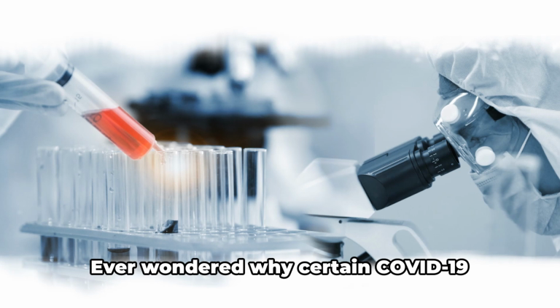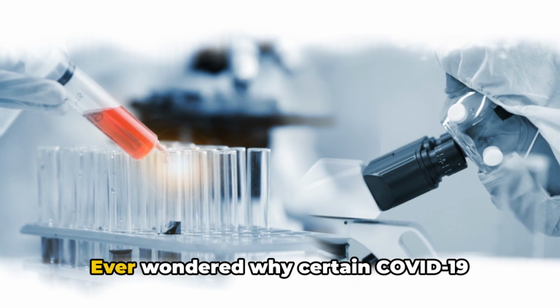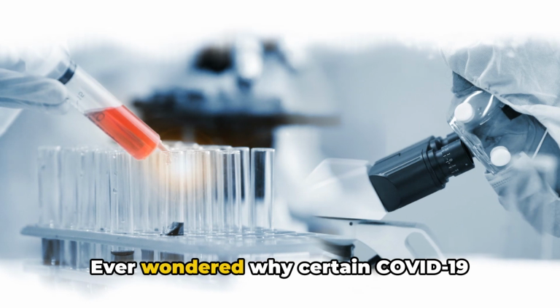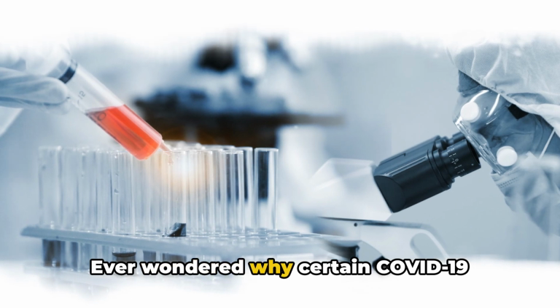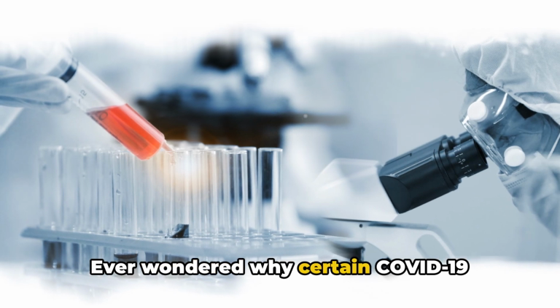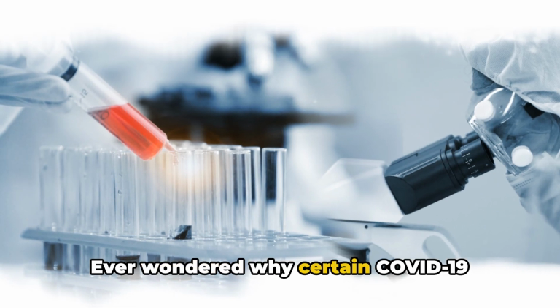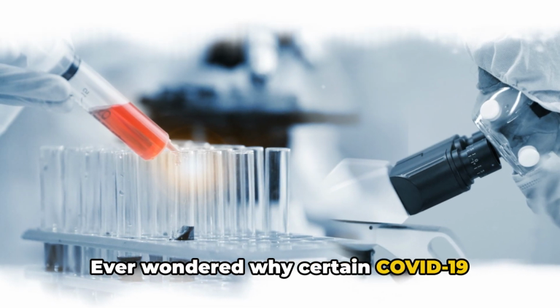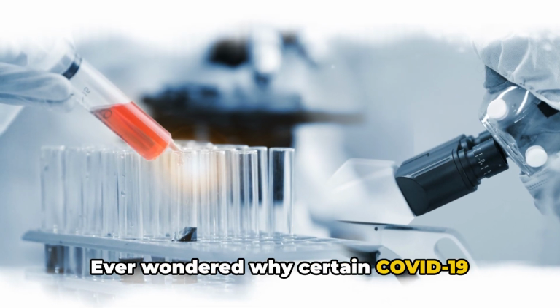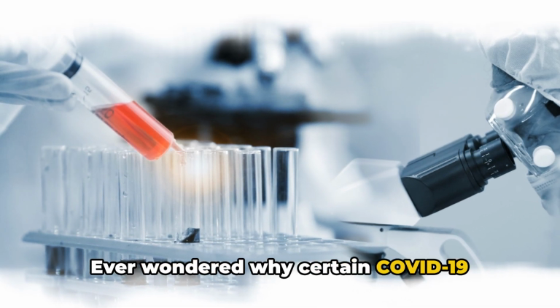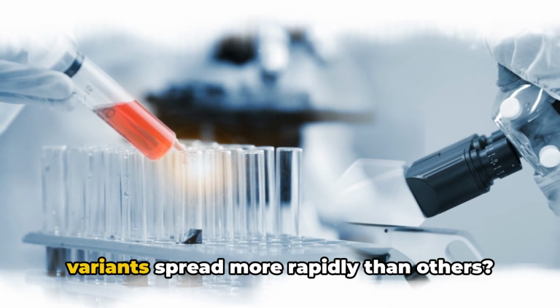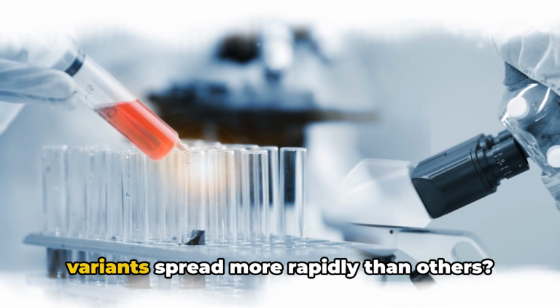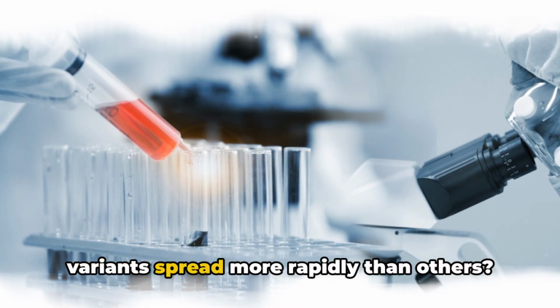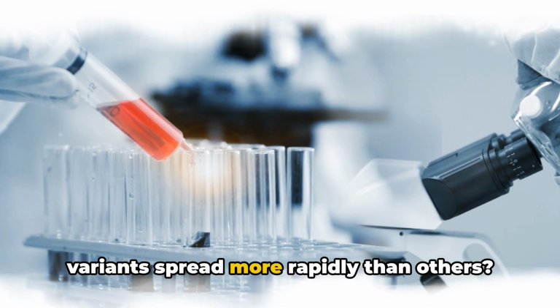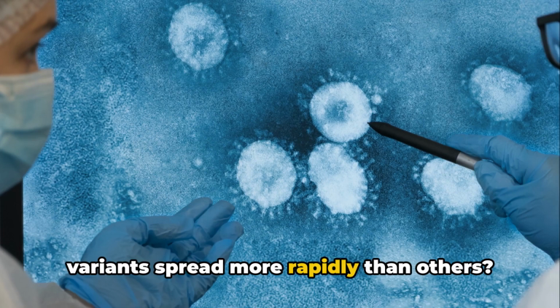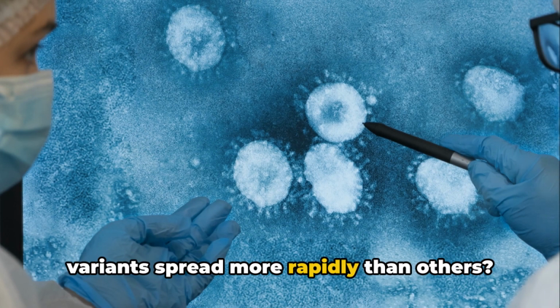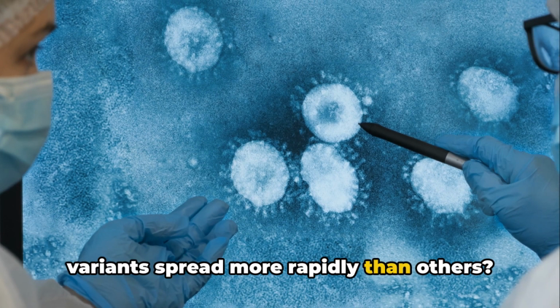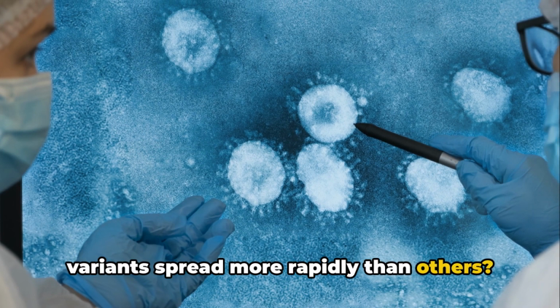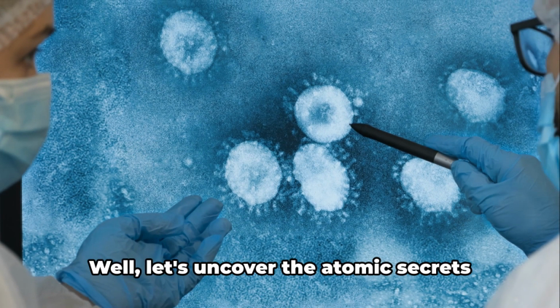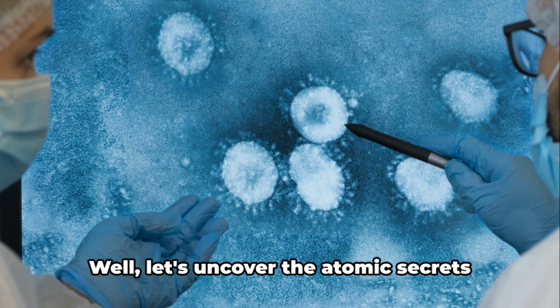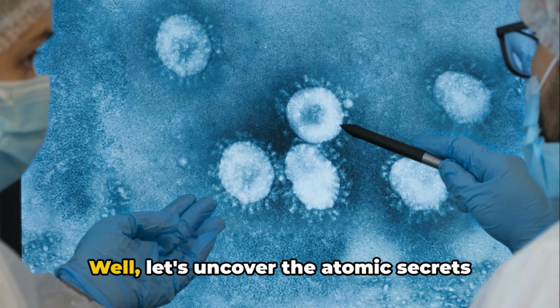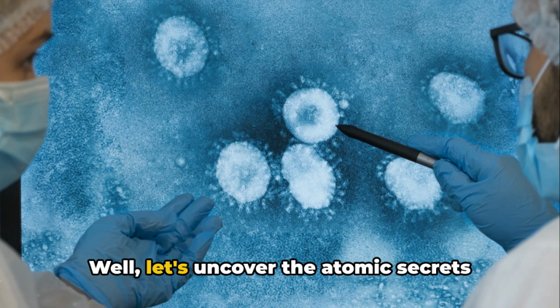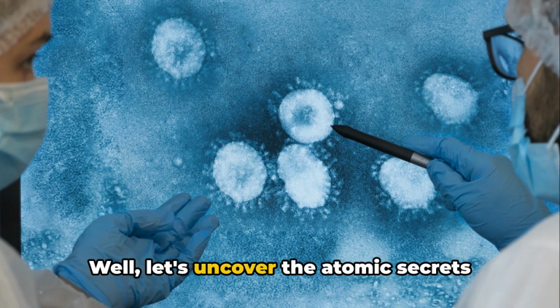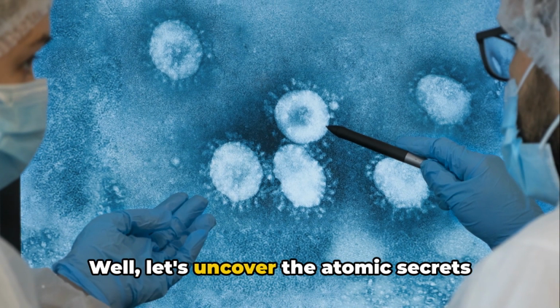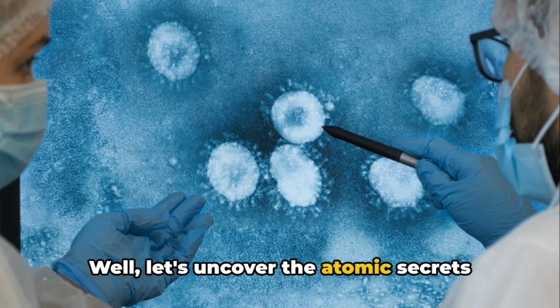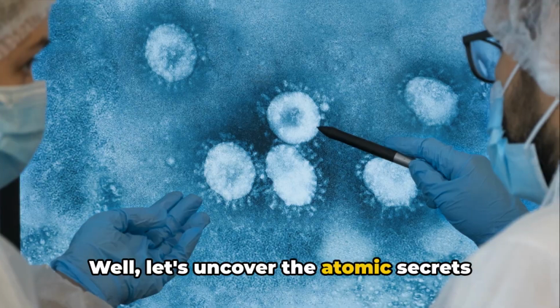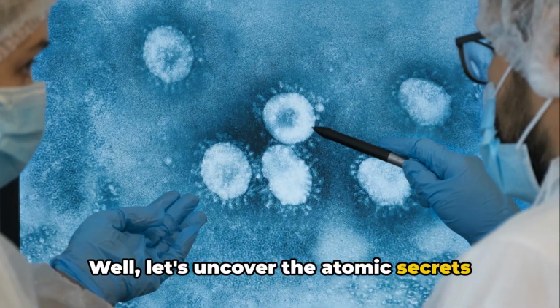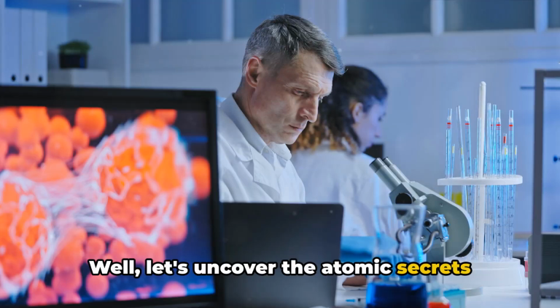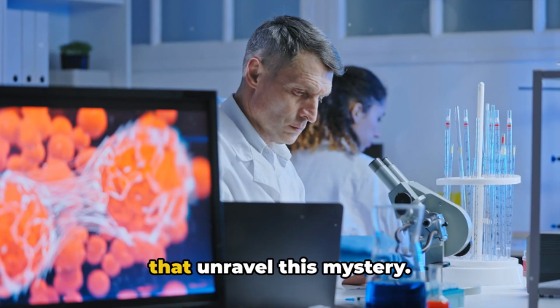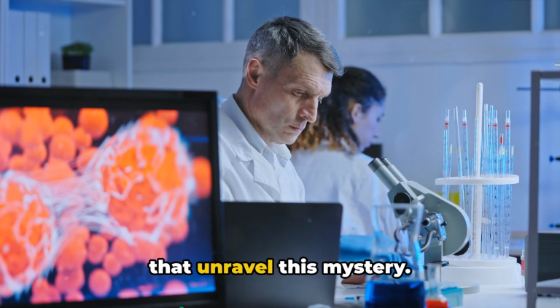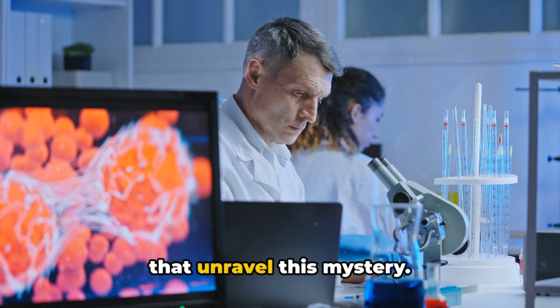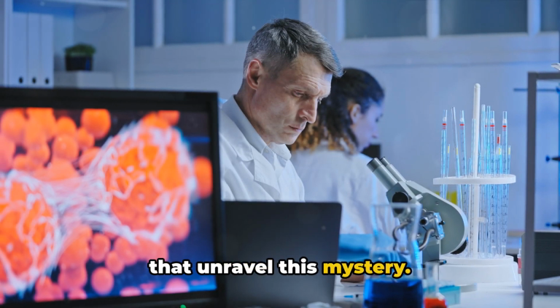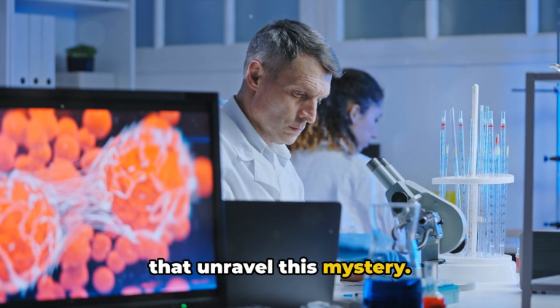Ever wondered why certain COVID-19 variants spread more rapidly than others? Let's uncover the atomic secrets that unravel this mystery.